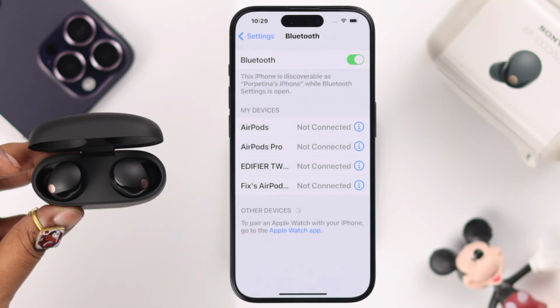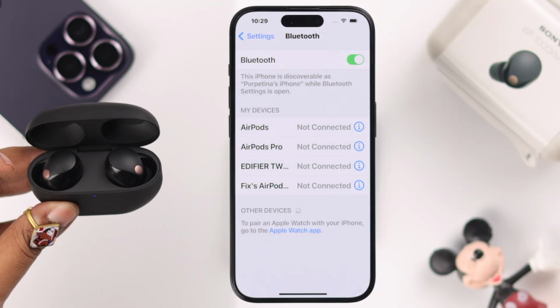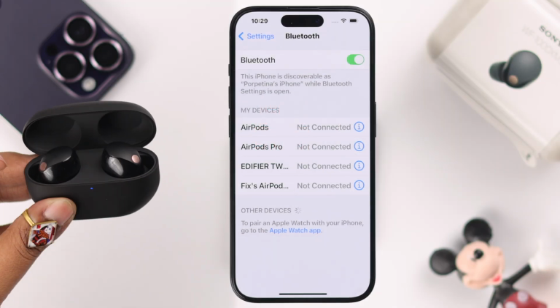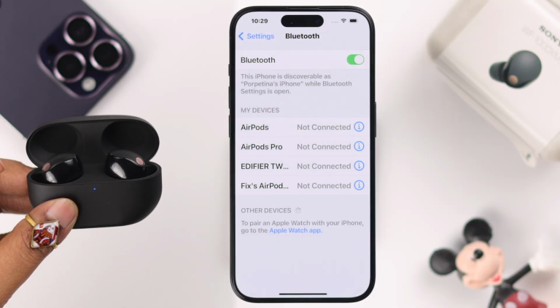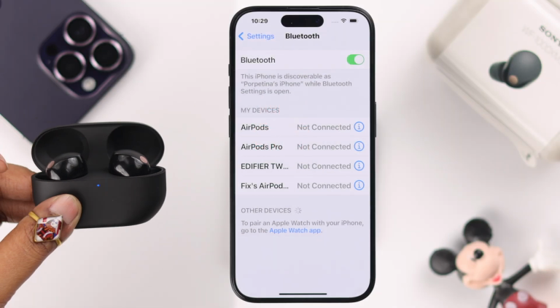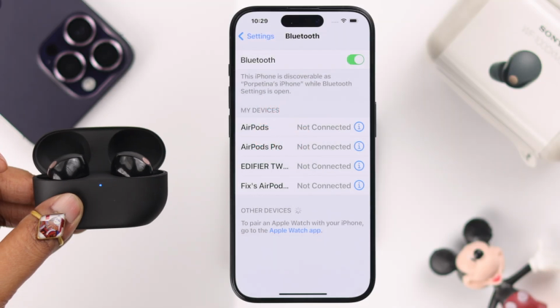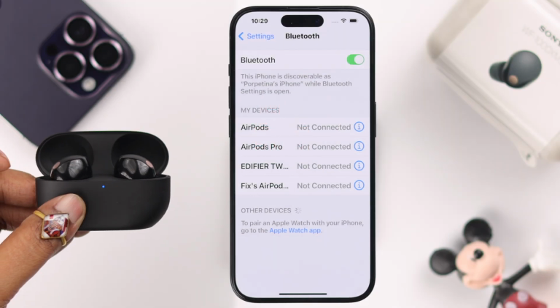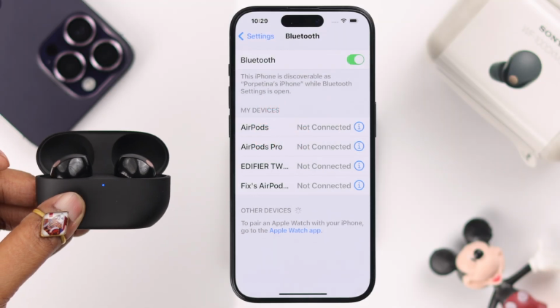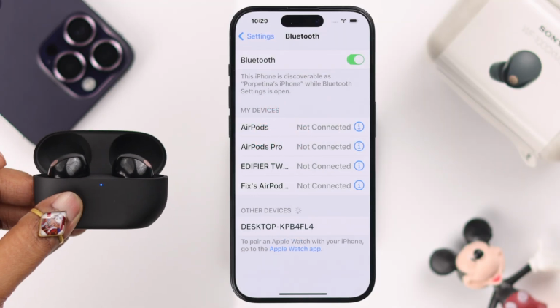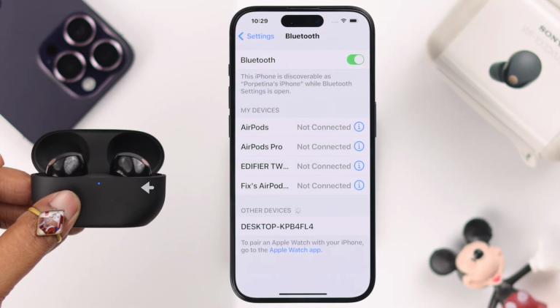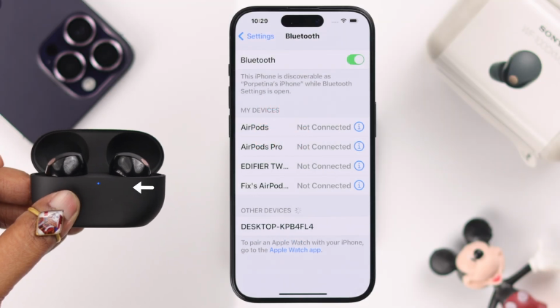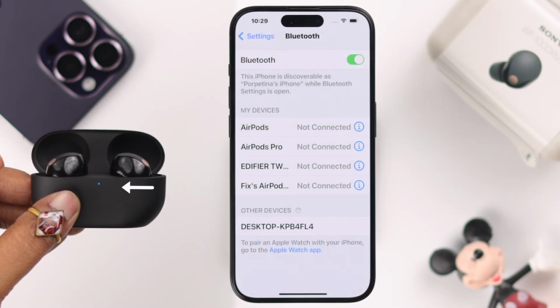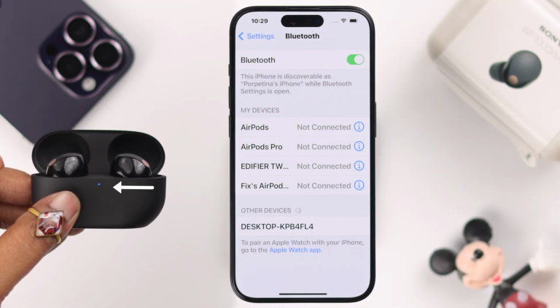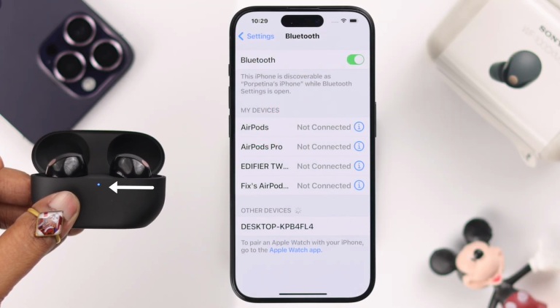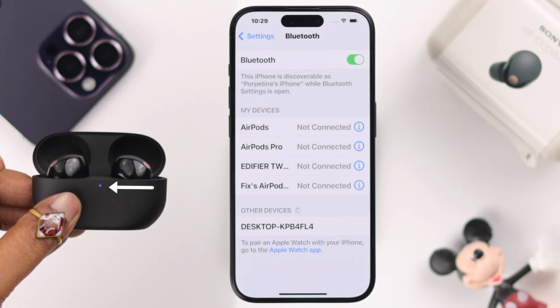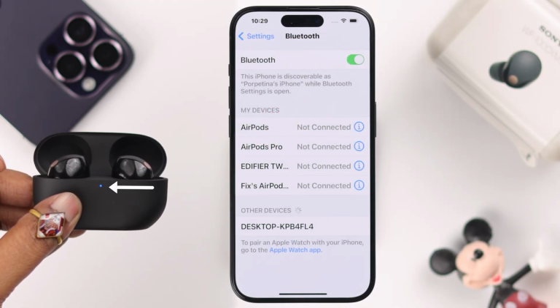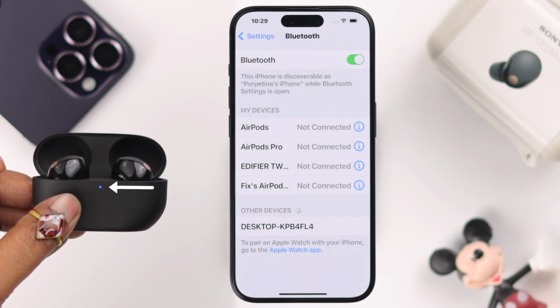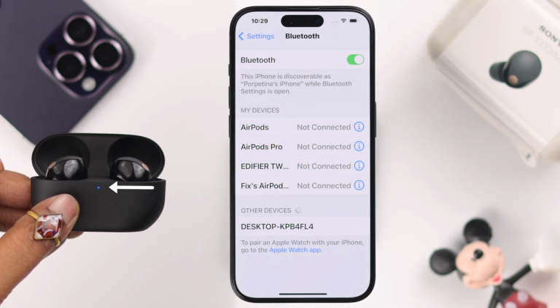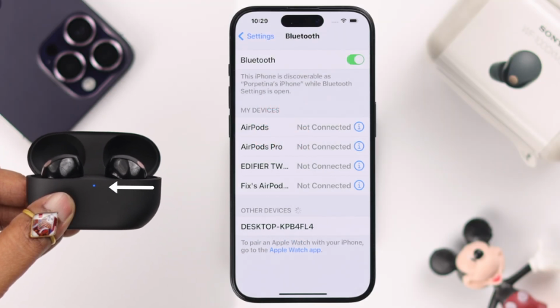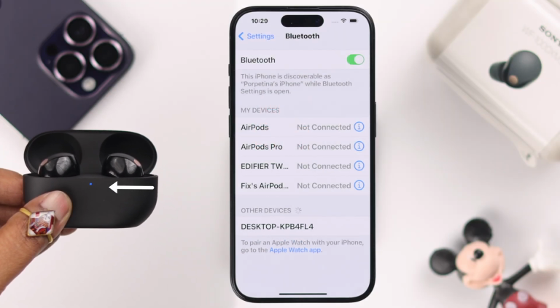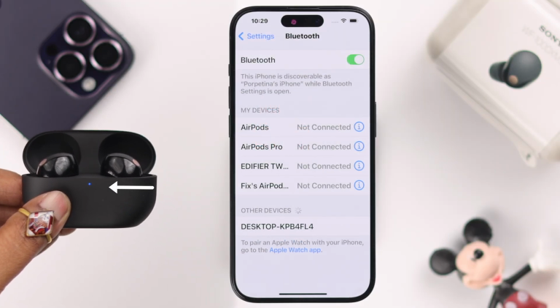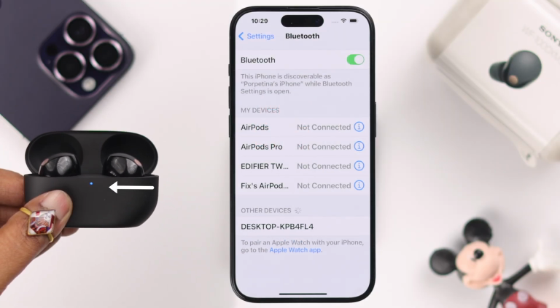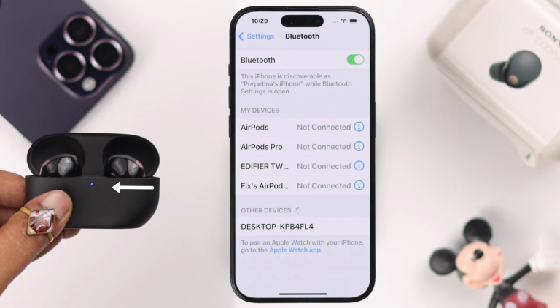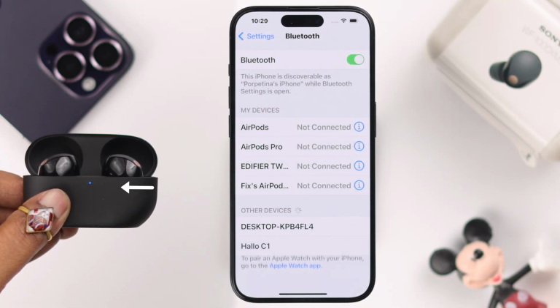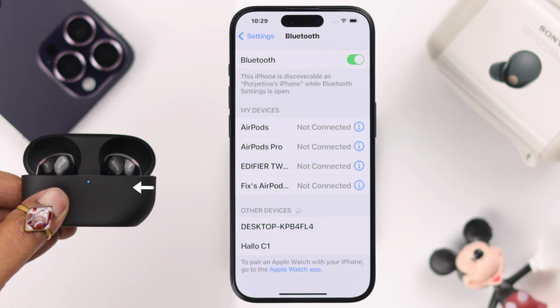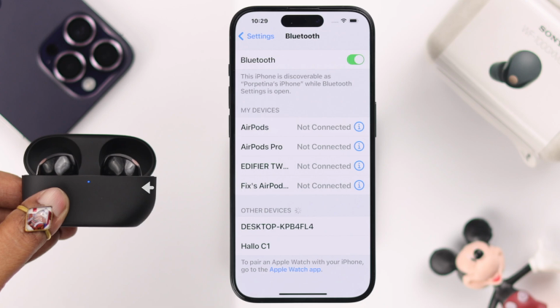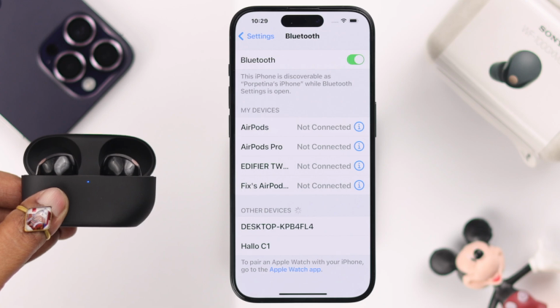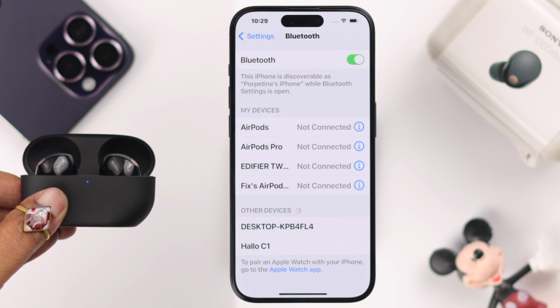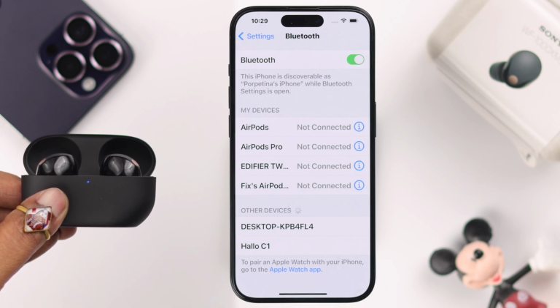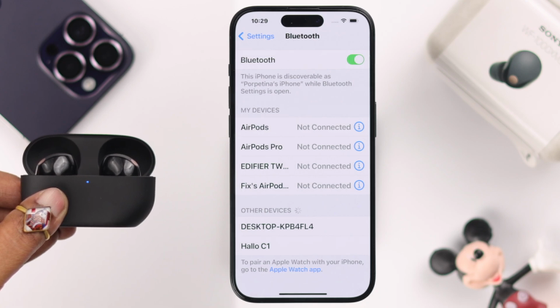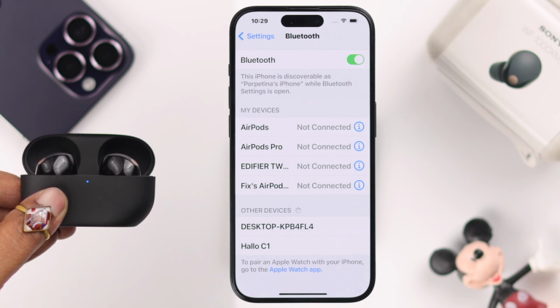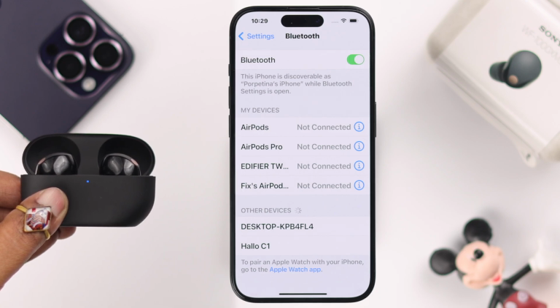Since it's a pairing issue, first make sure your buds are in pairing mode with this blue flashing LED.